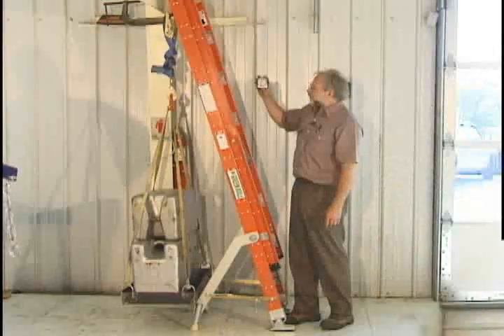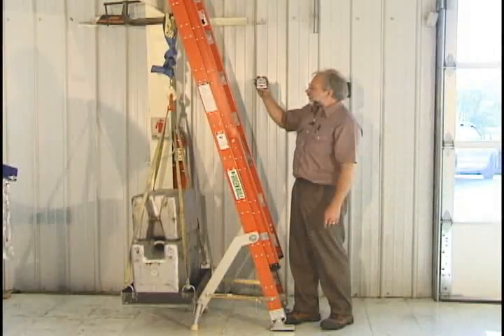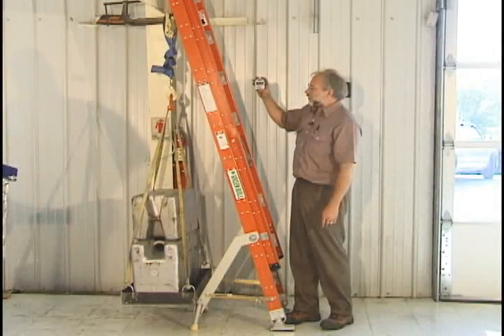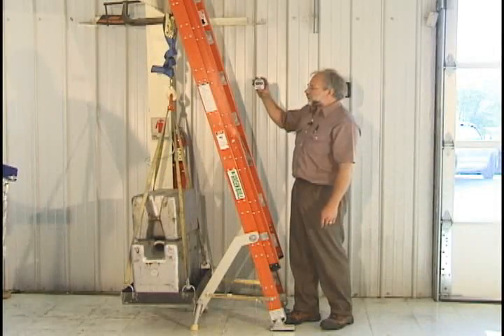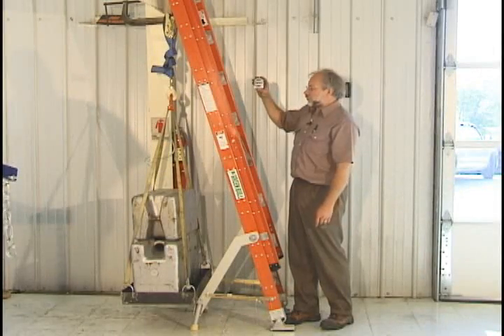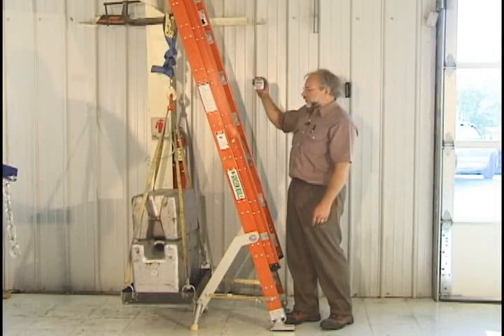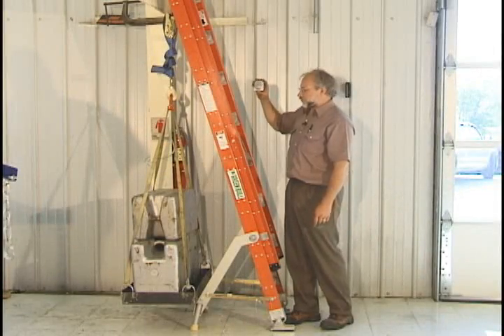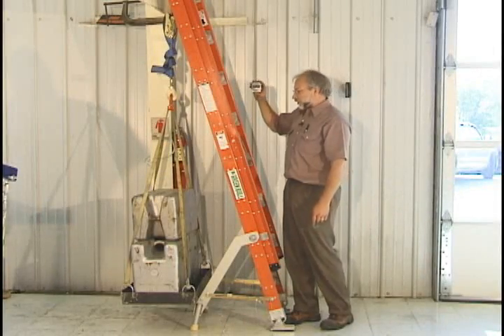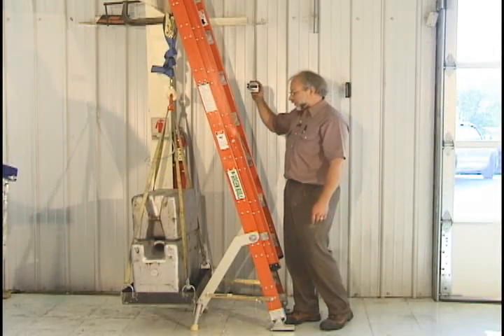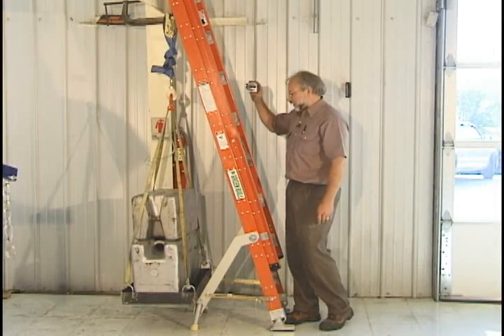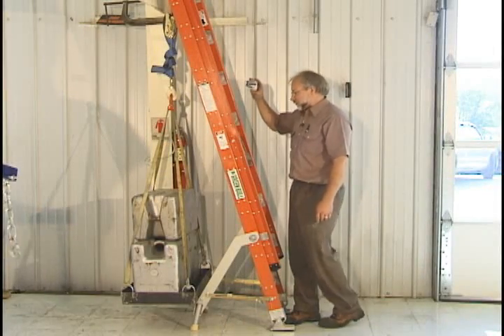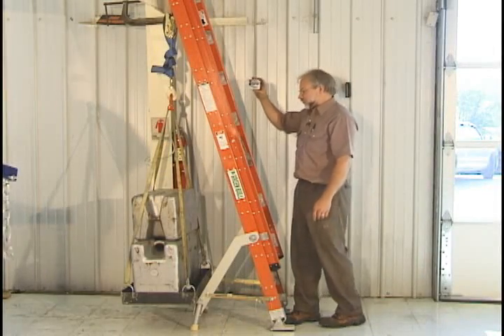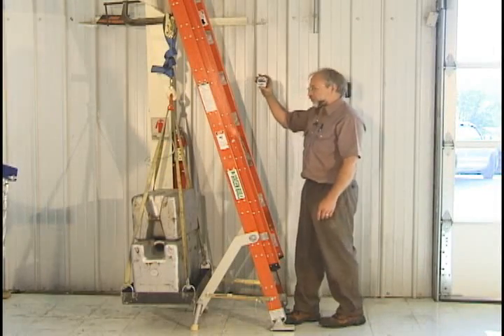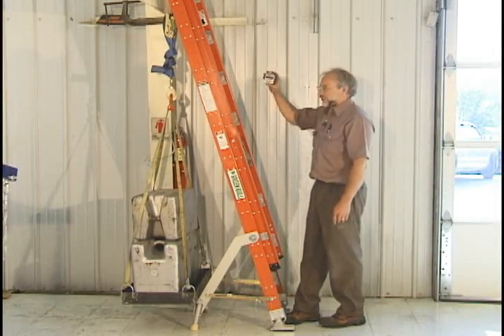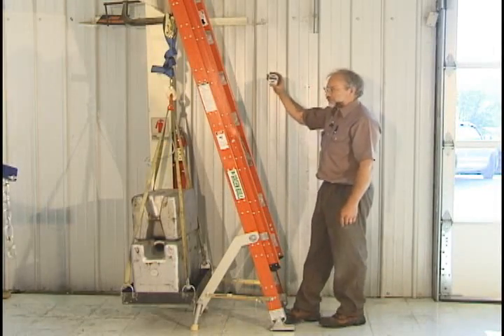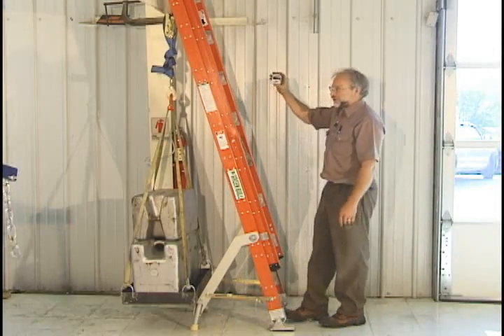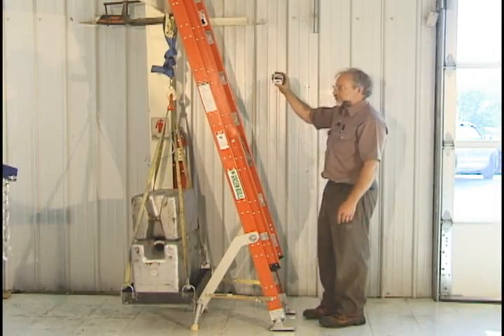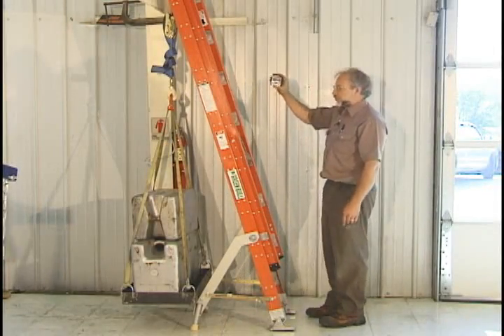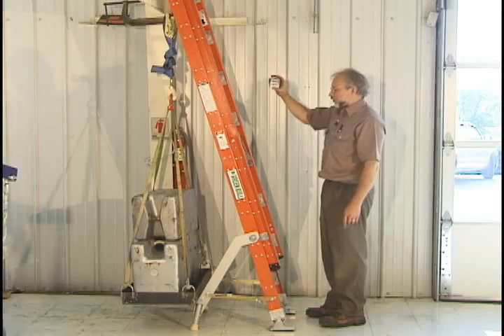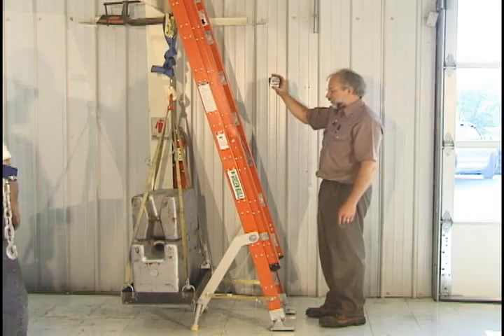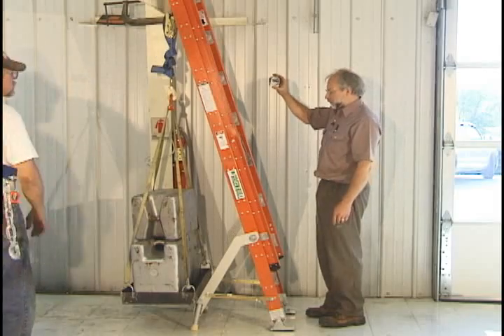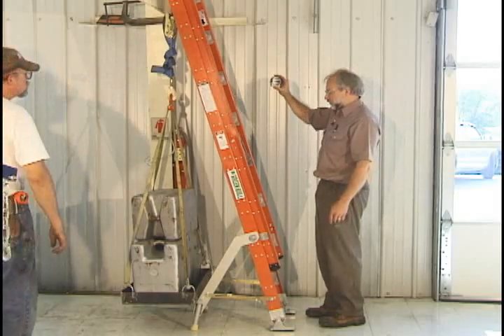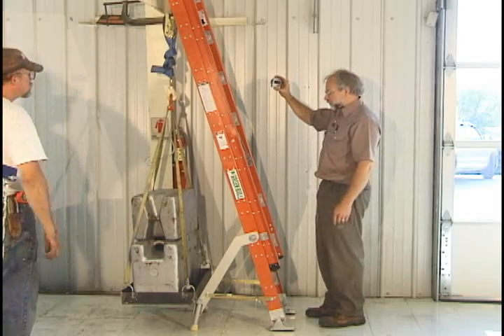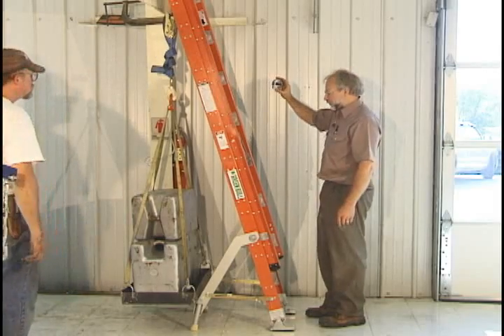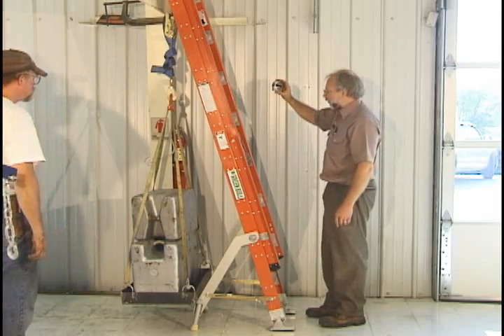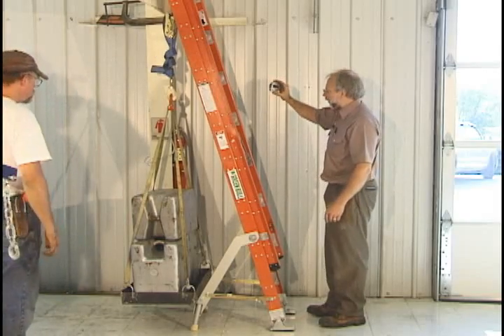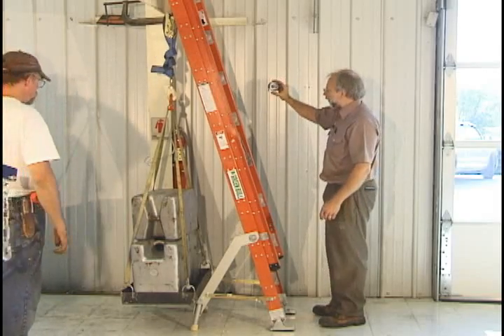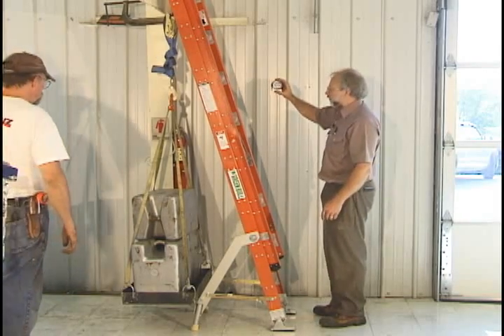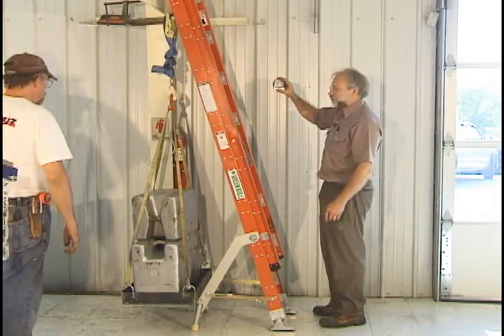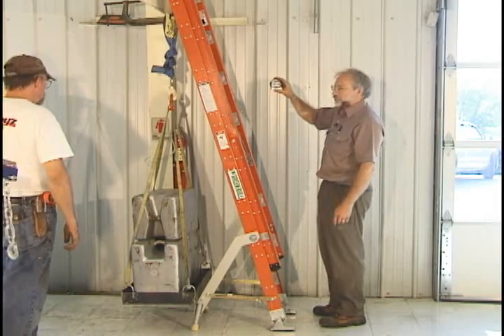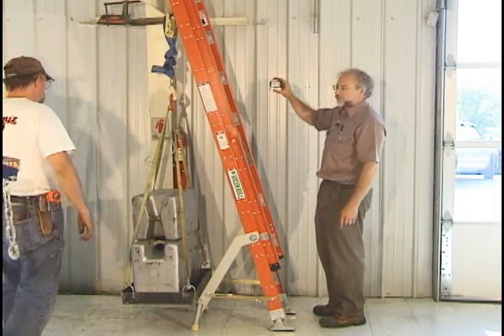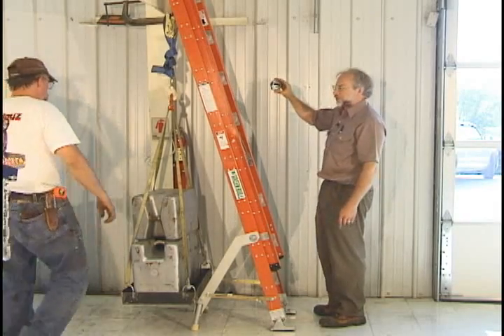And there's two minutes, so we're going to go ahead — it passes. Then we're going to go ahead and load this up until we run out of weight or until something breaks.